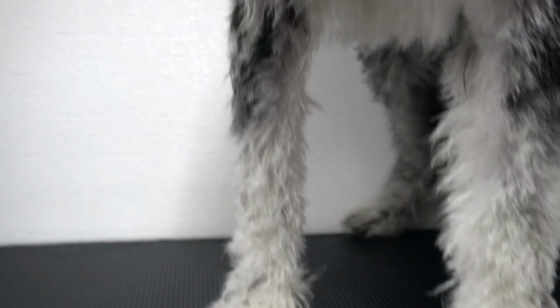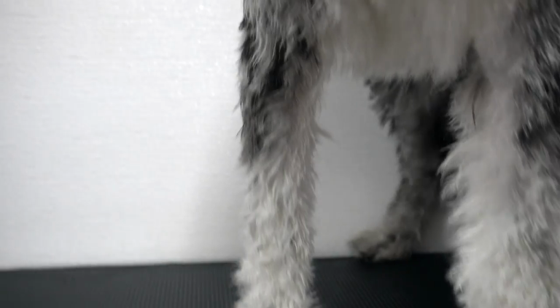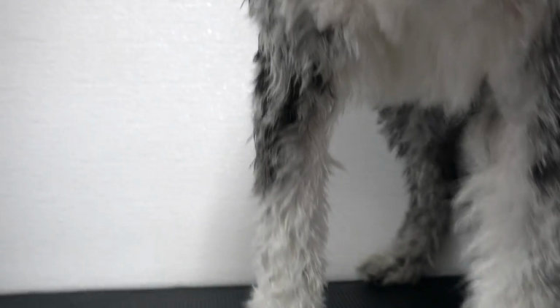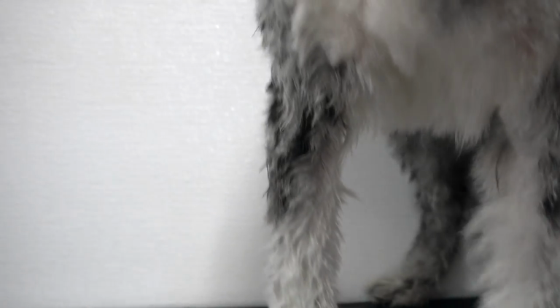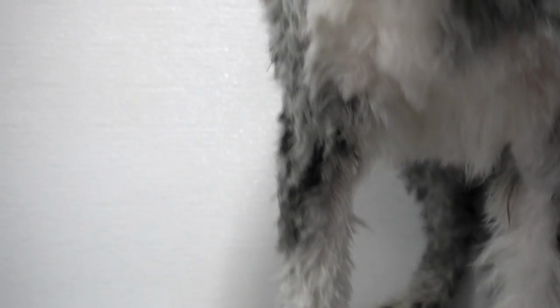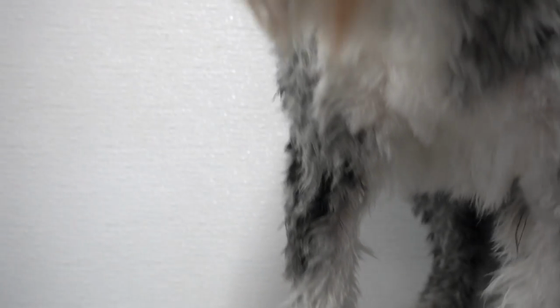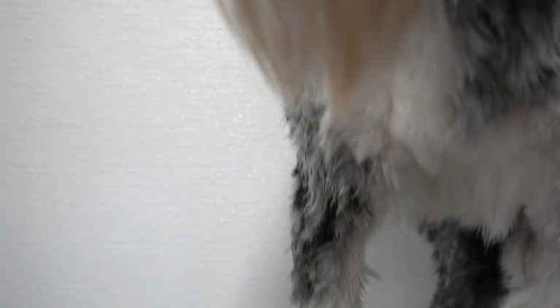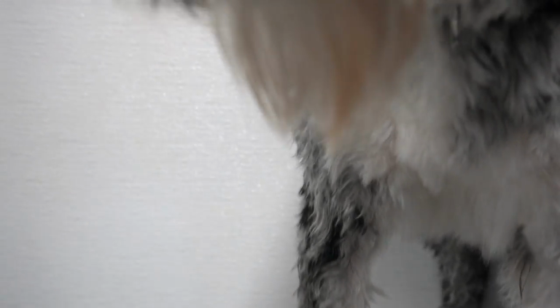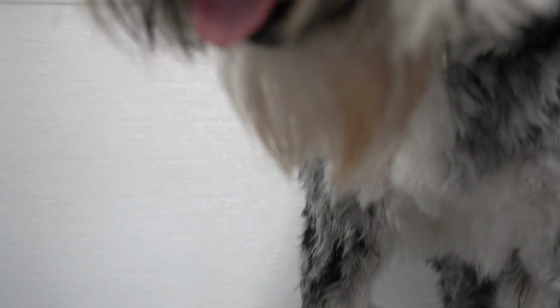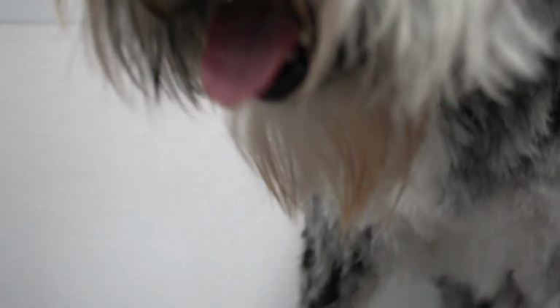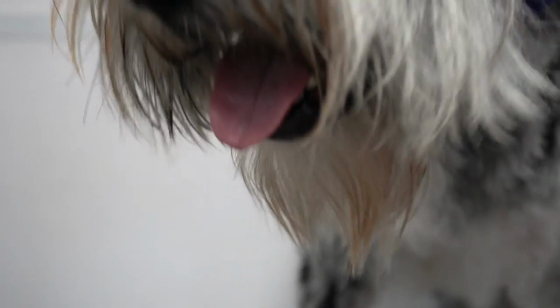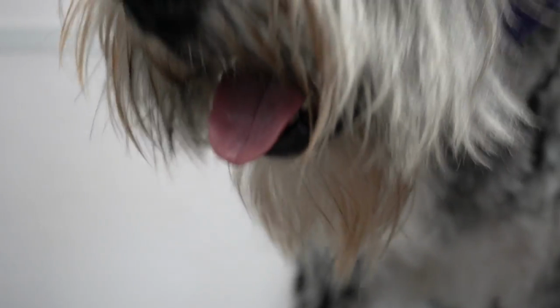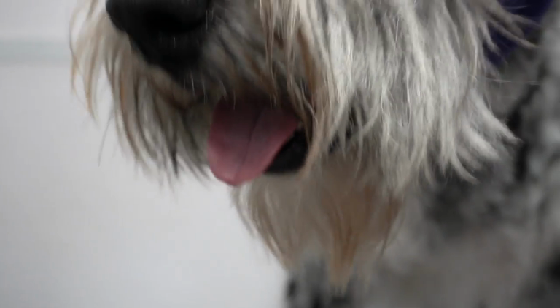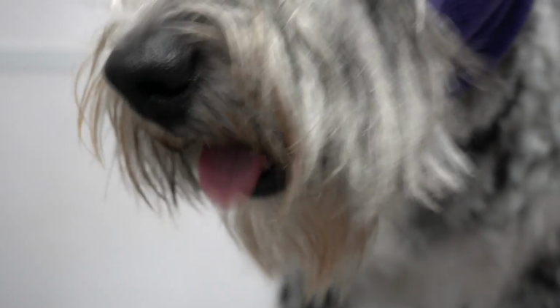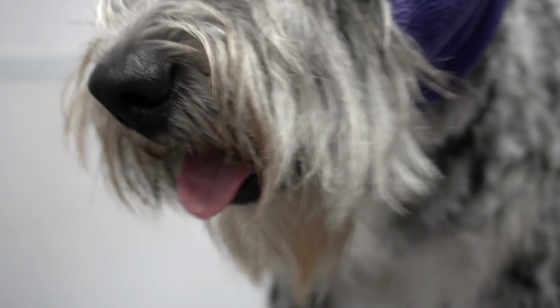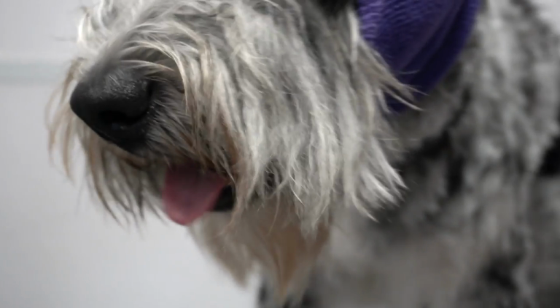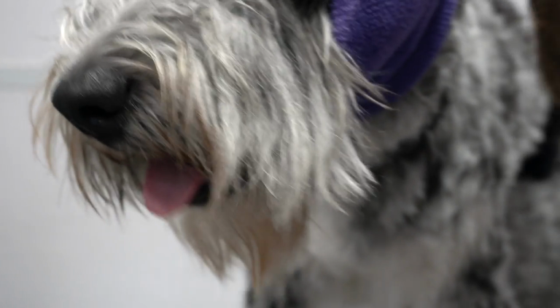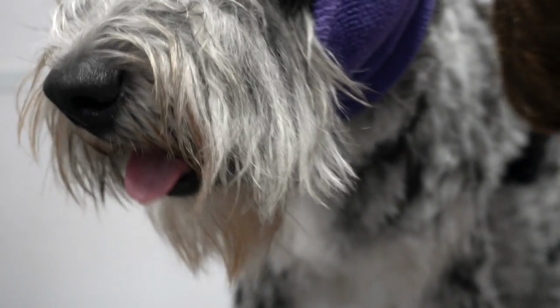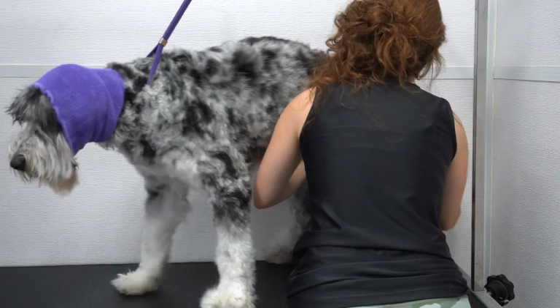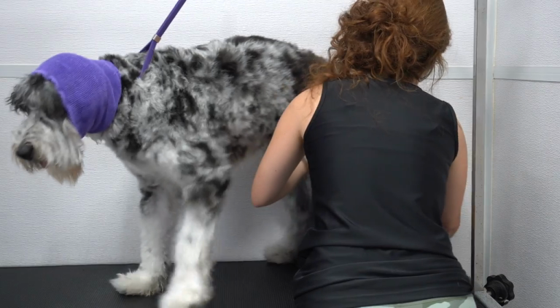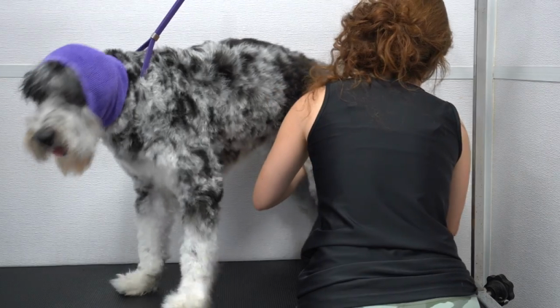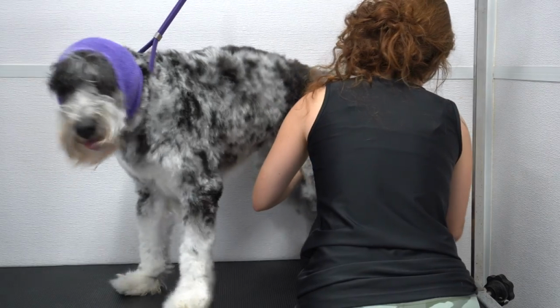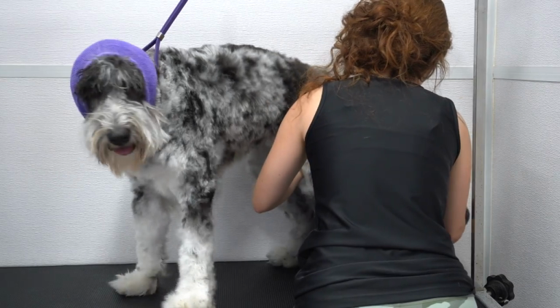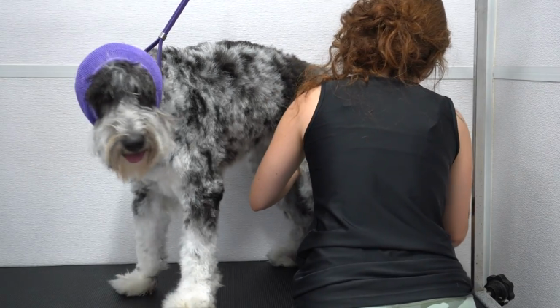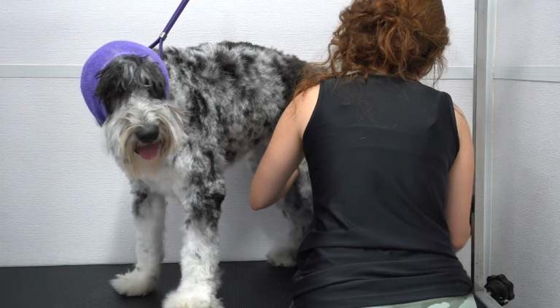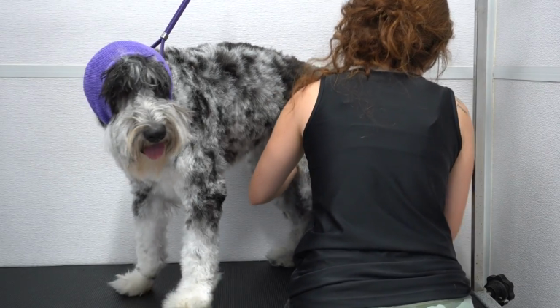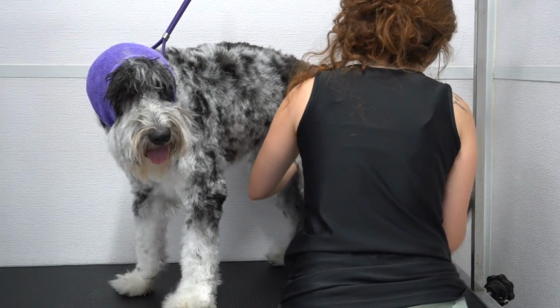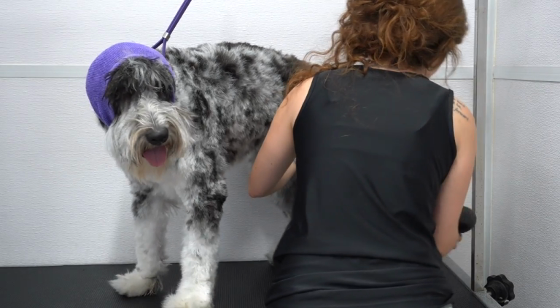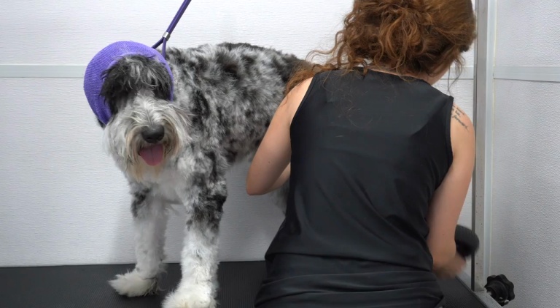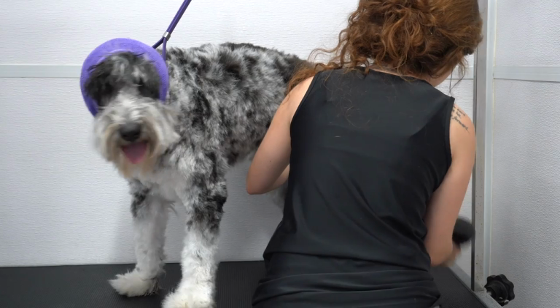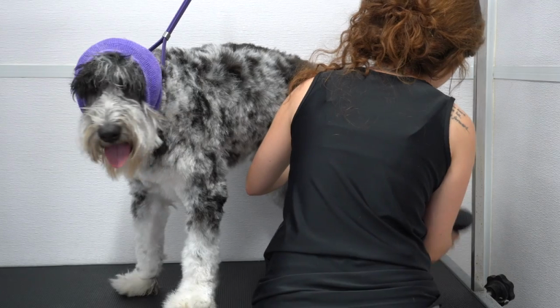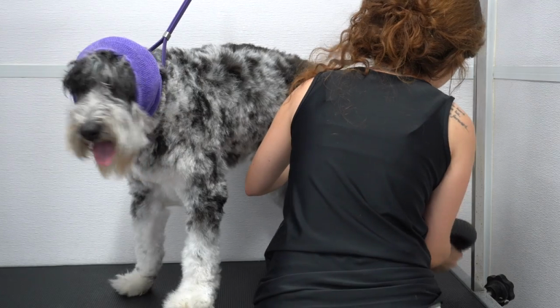Although he is quite nervous and dealing with some separation anxiety, Henry is a very good dog.